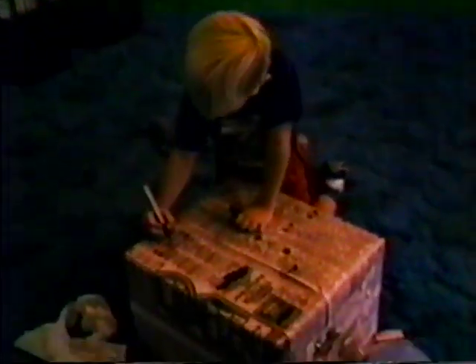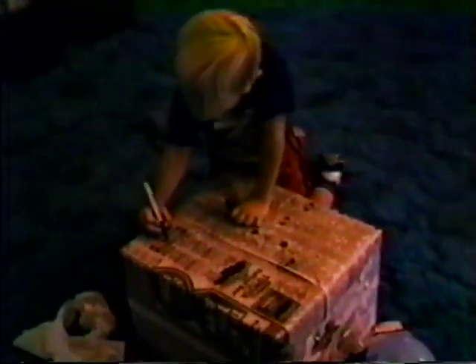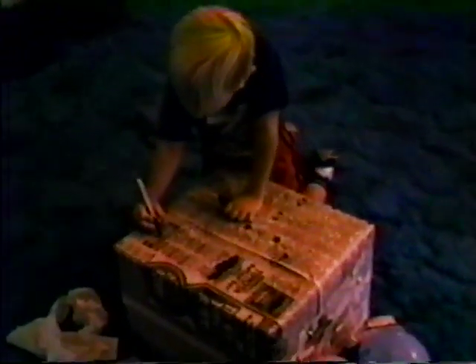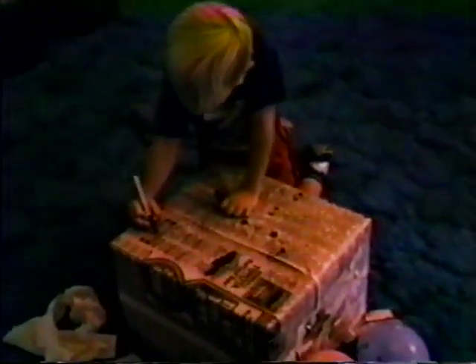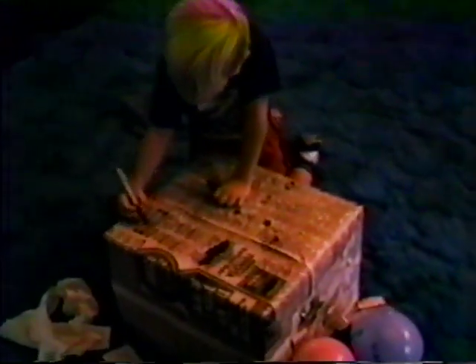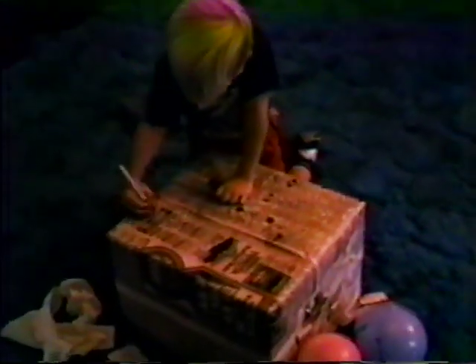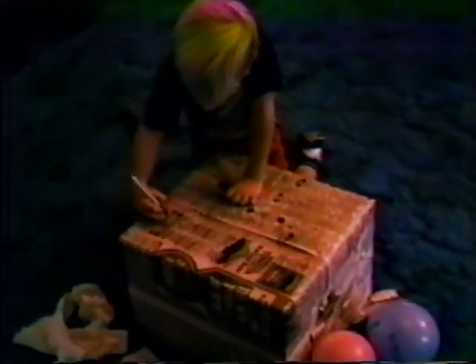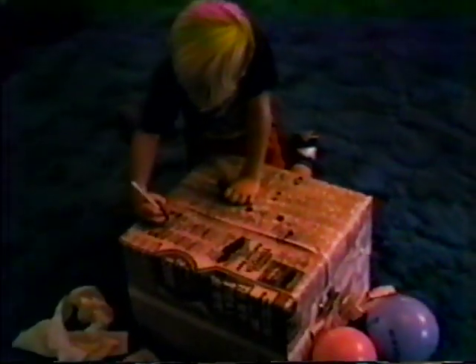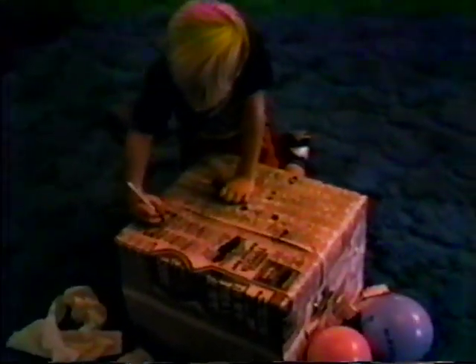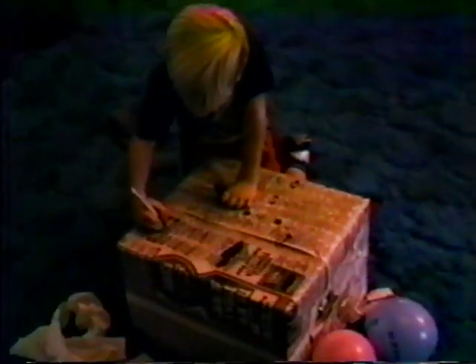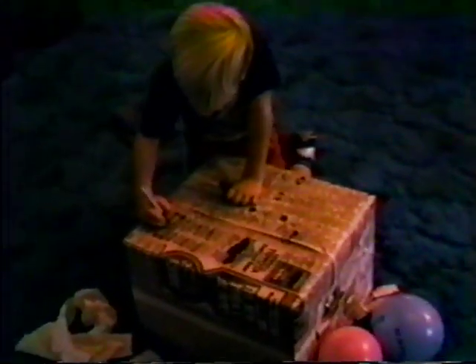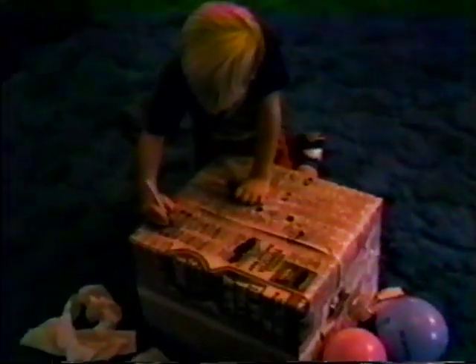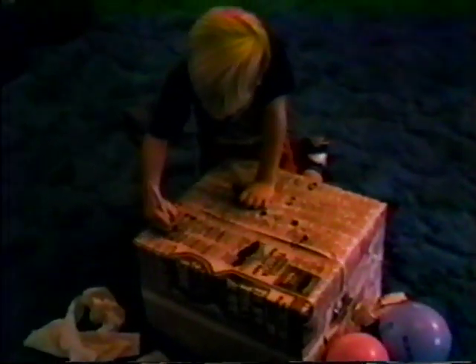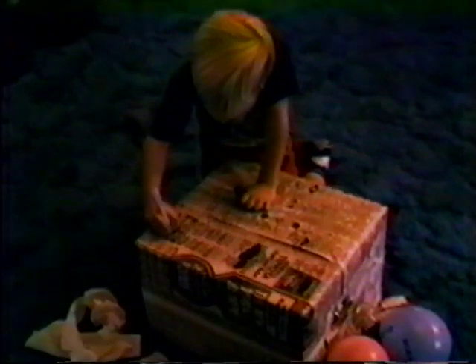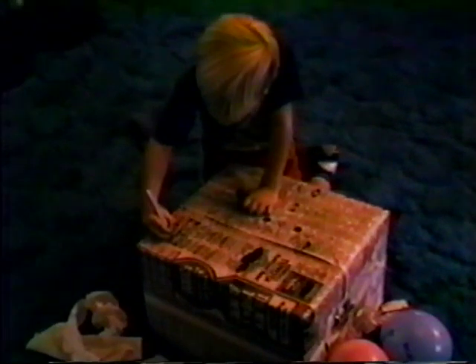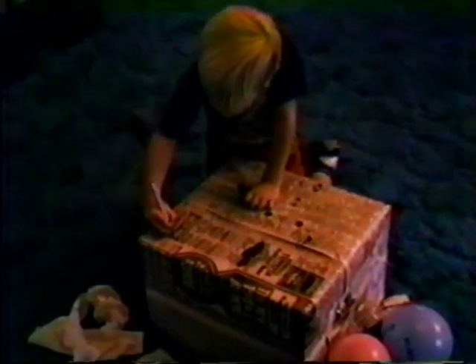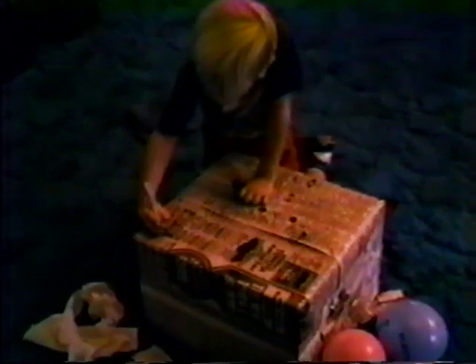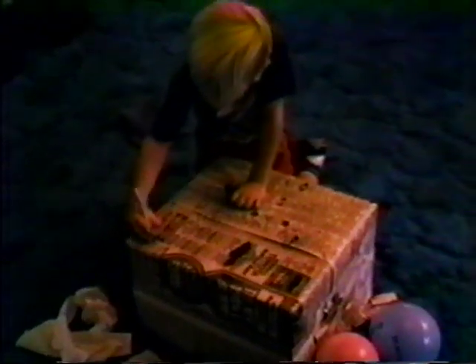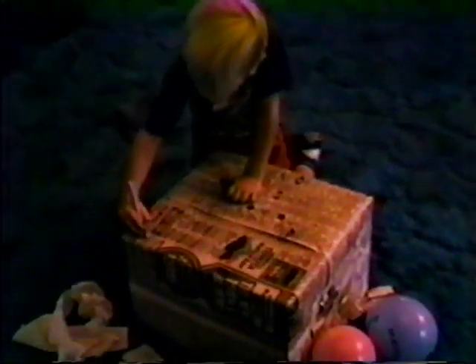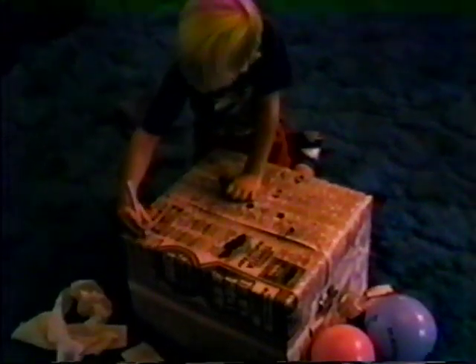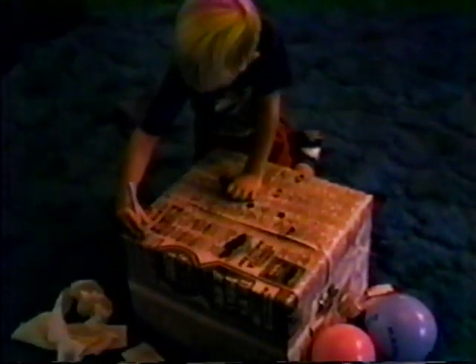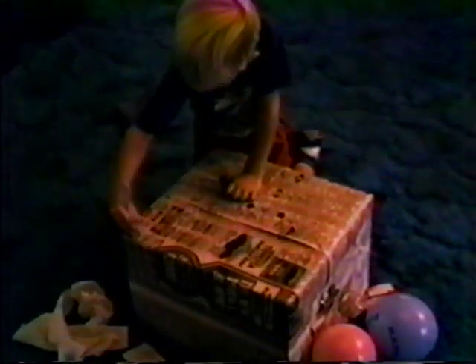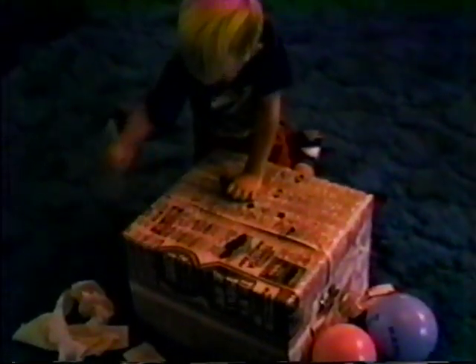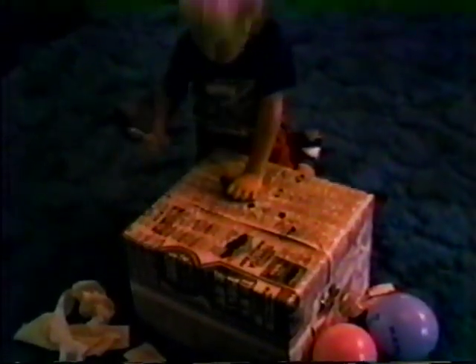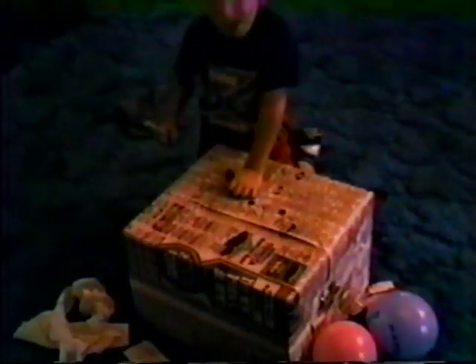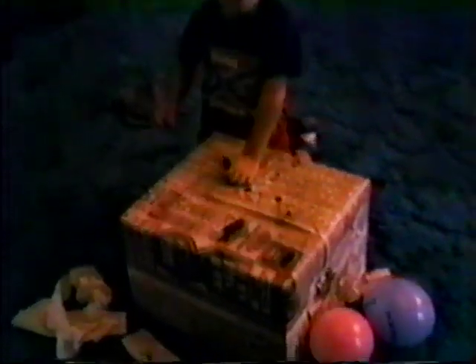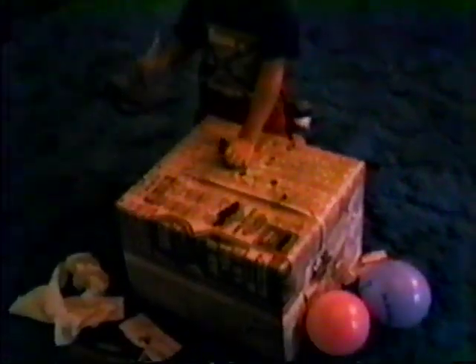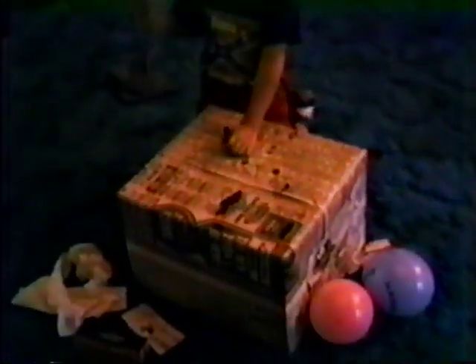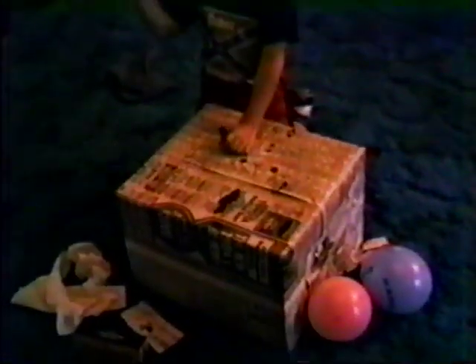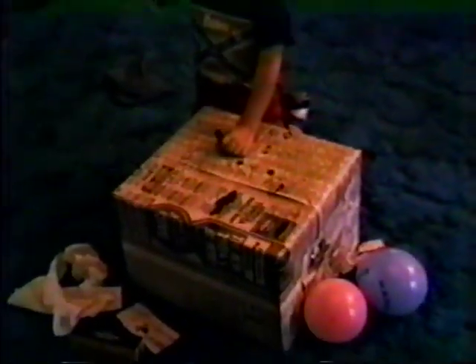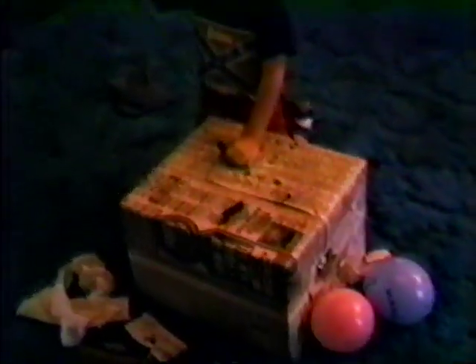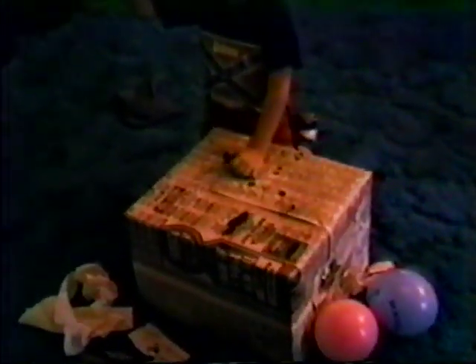Anyway, he wrote "happy birthday daddy" on that box. You can't see it.